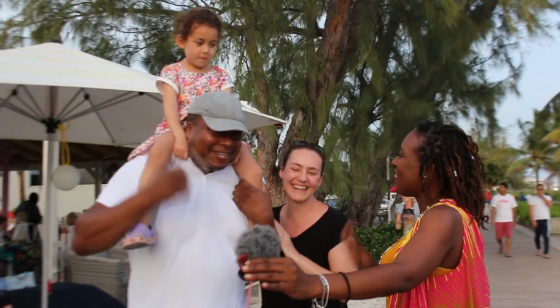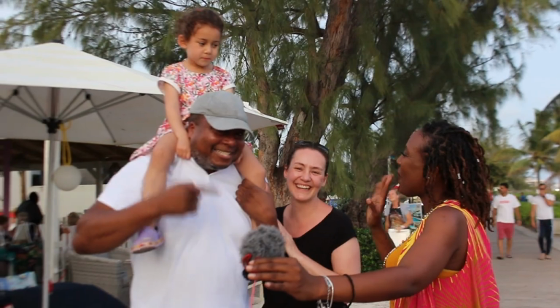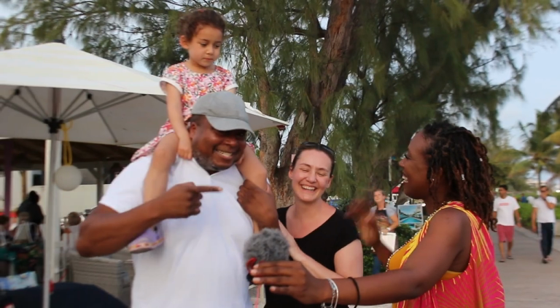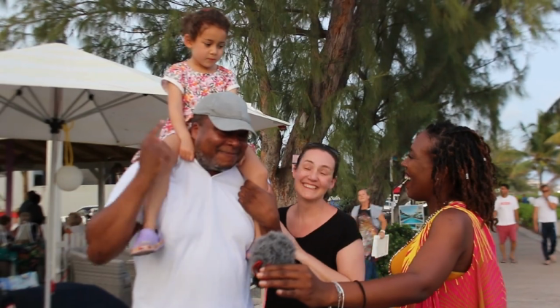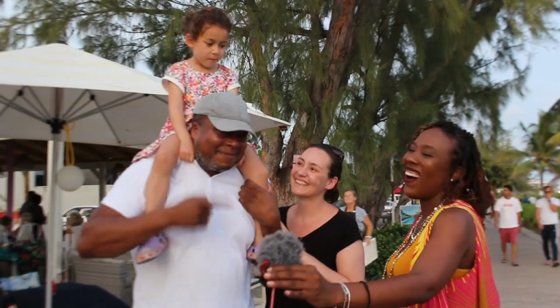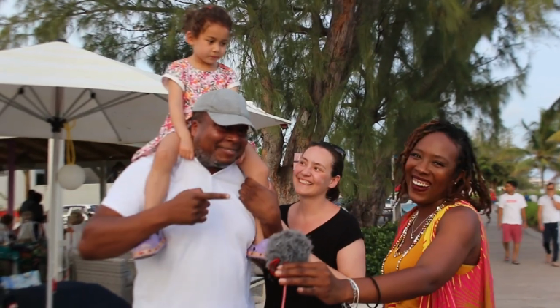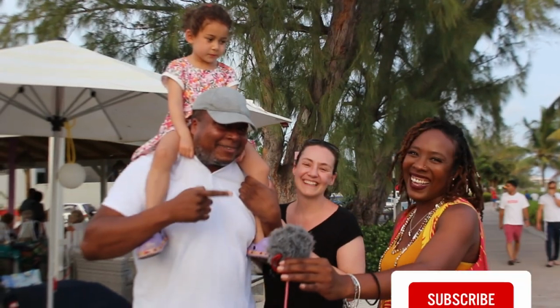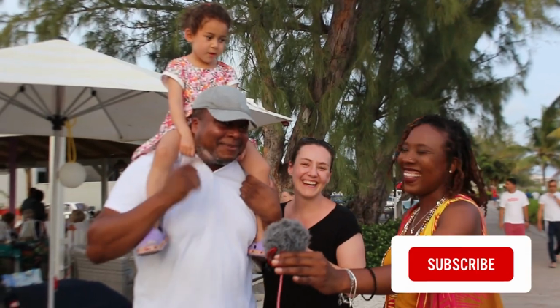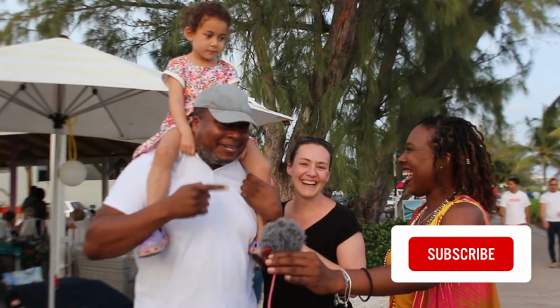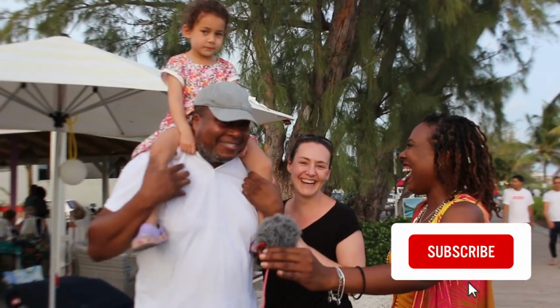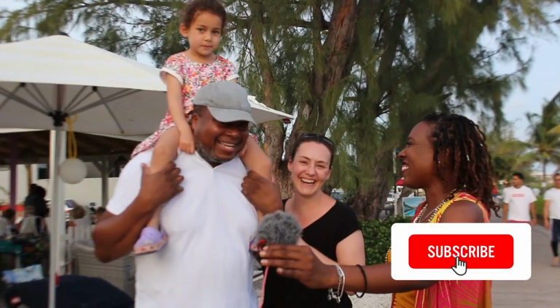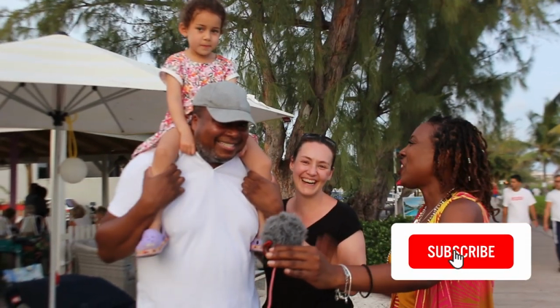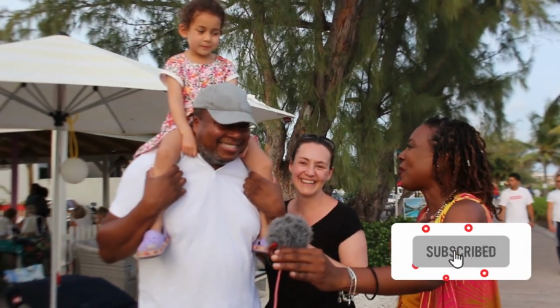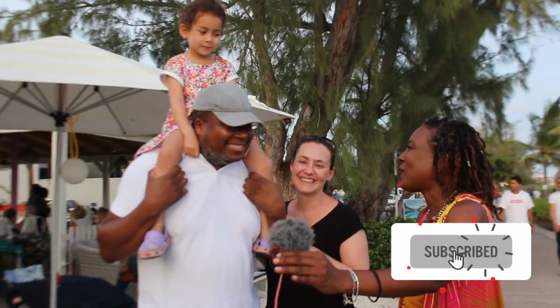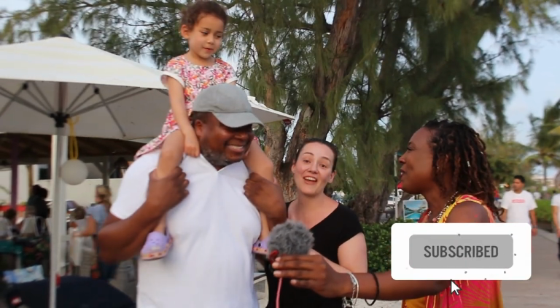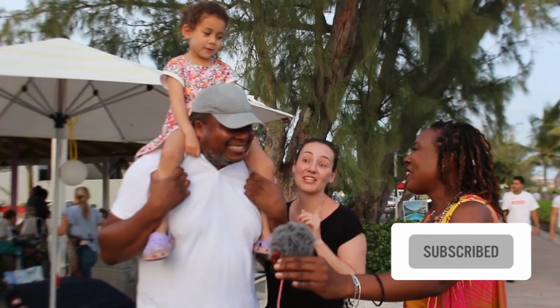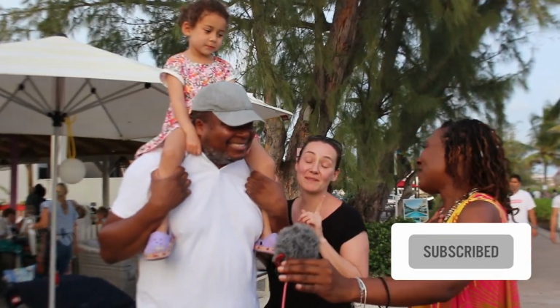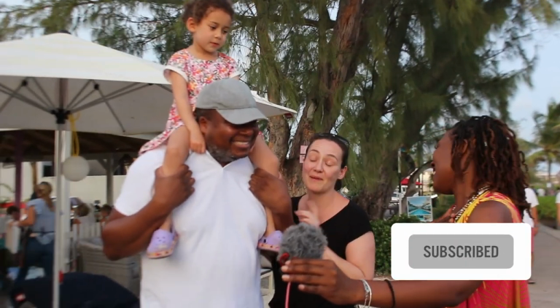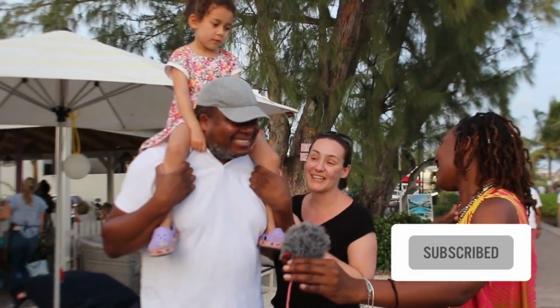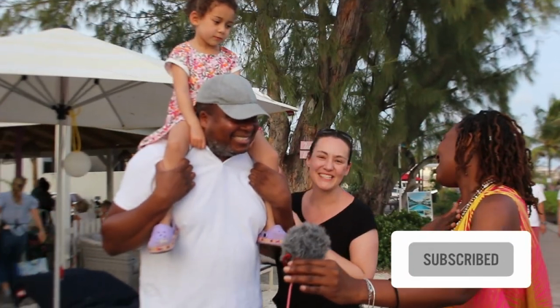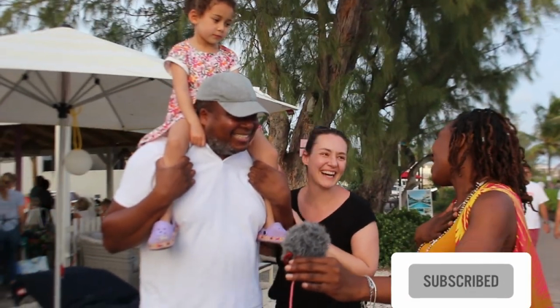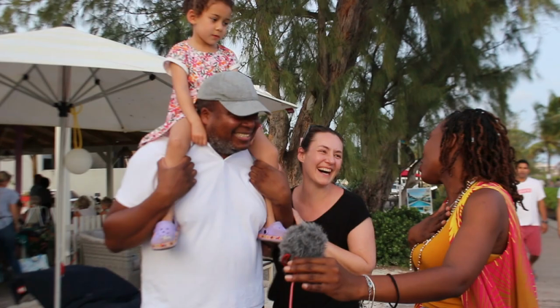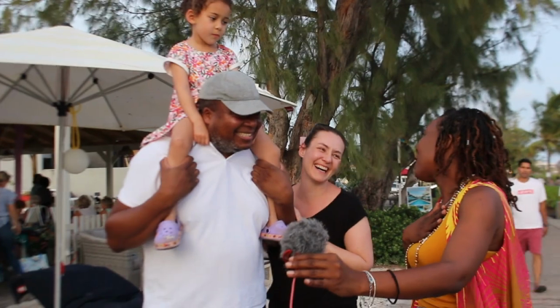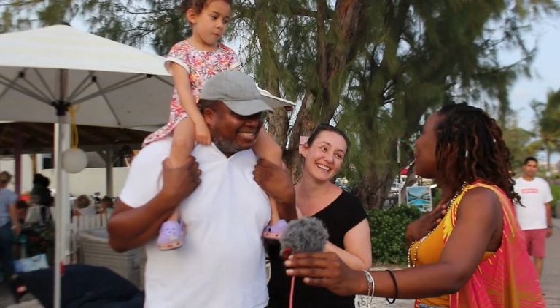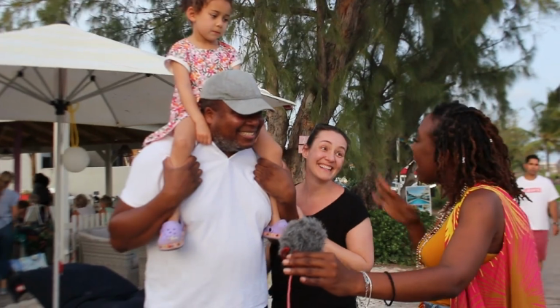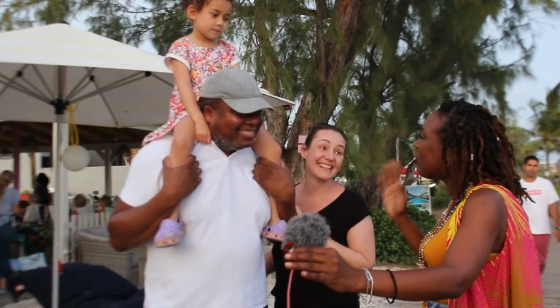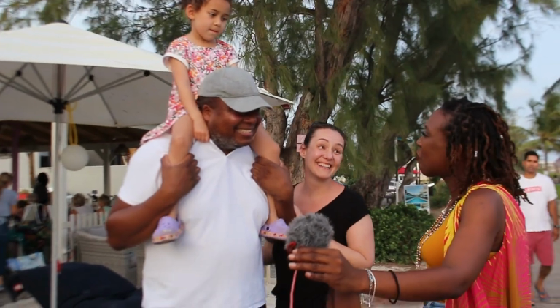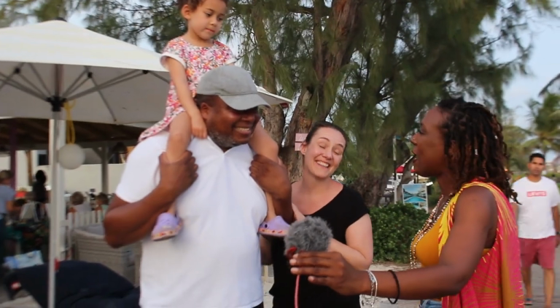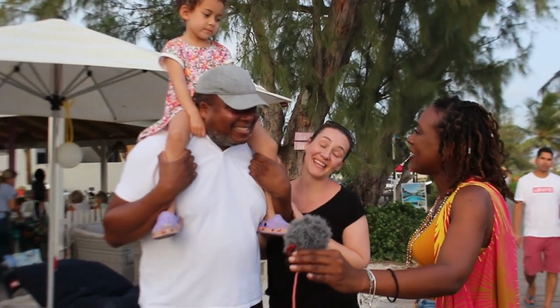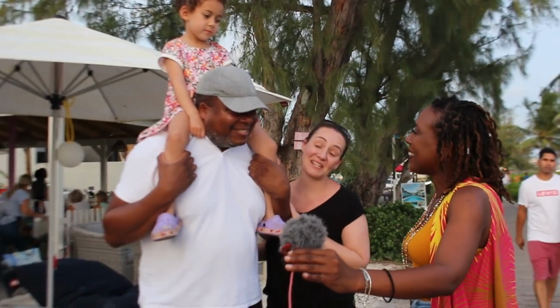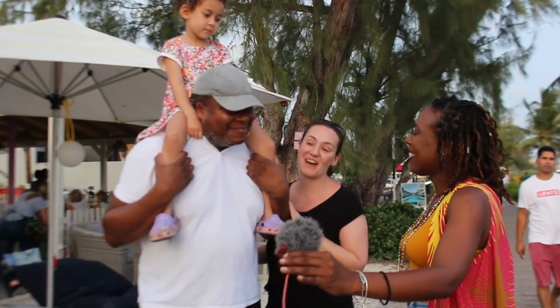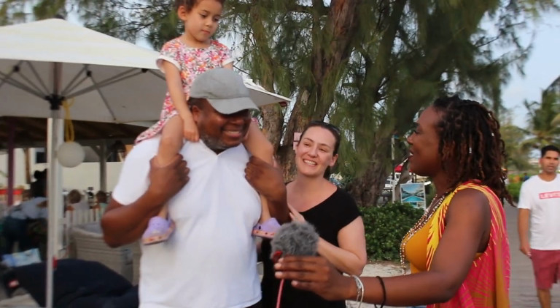Follow this lady — press subscribe and follow. Very good tips for Barbados. Thank you, and you guys have a good trip.